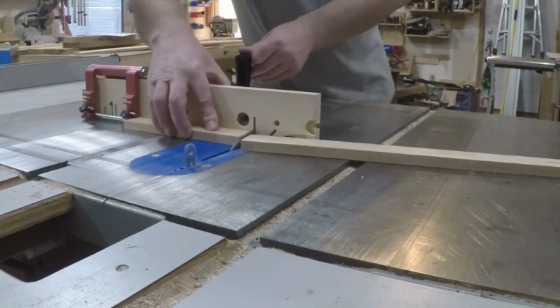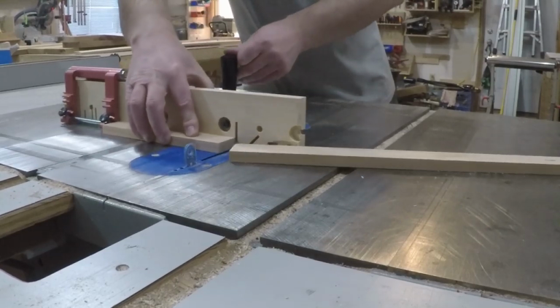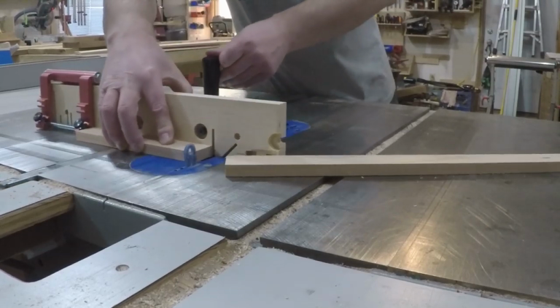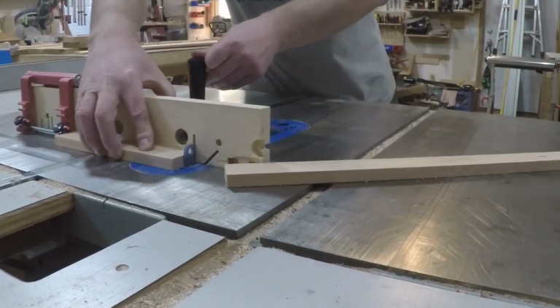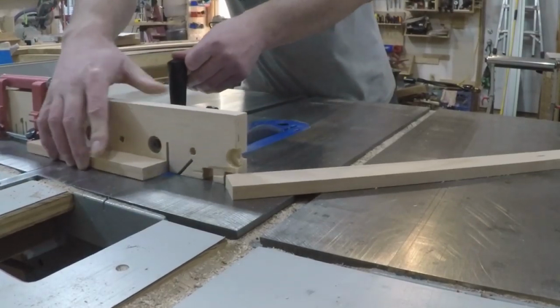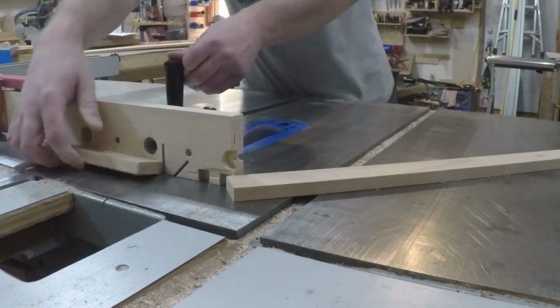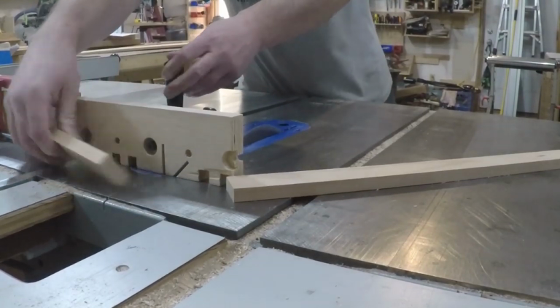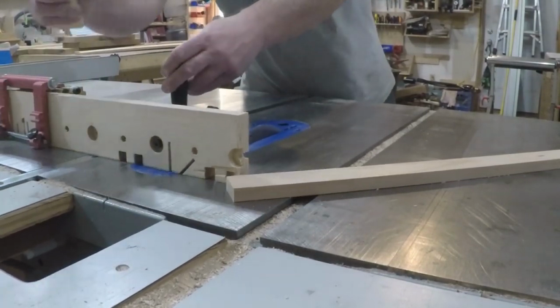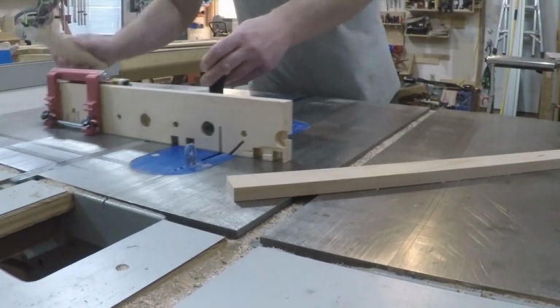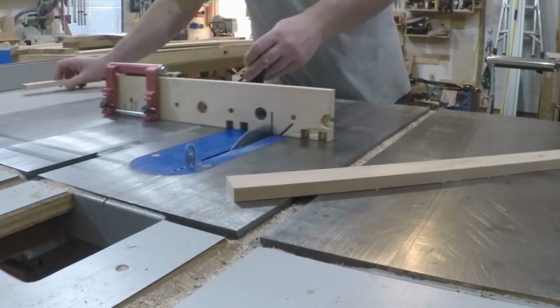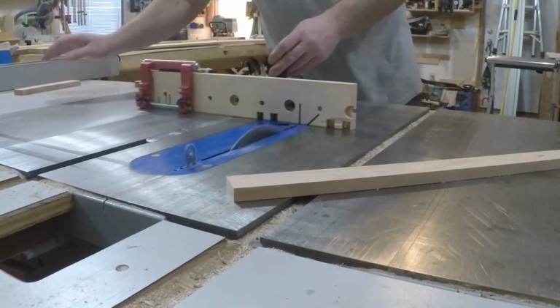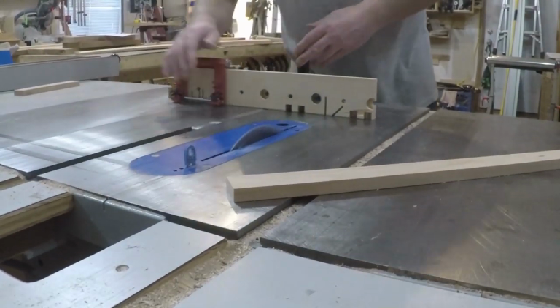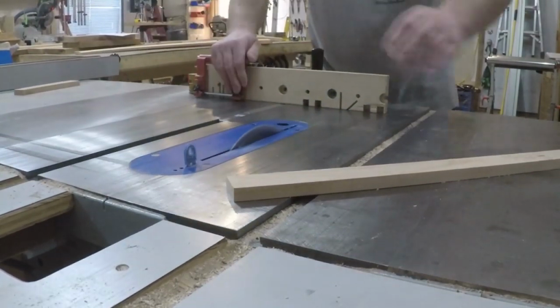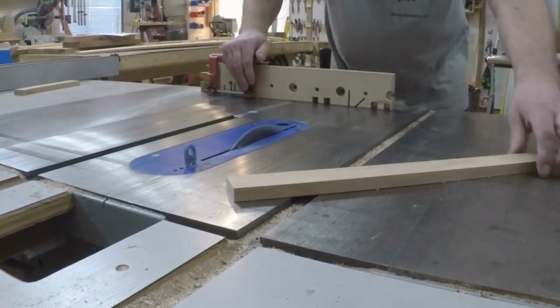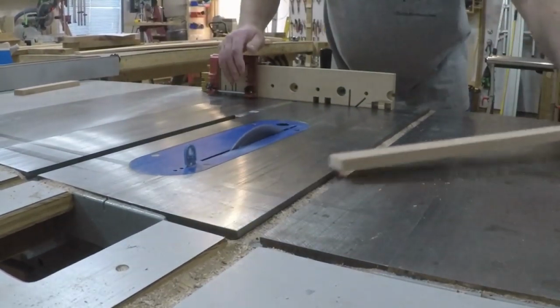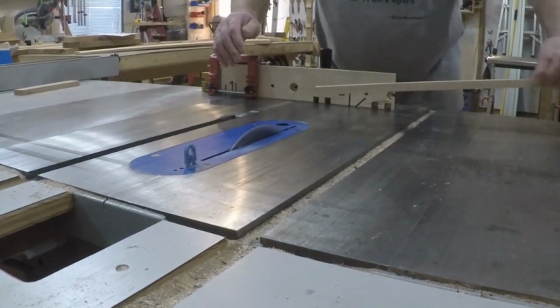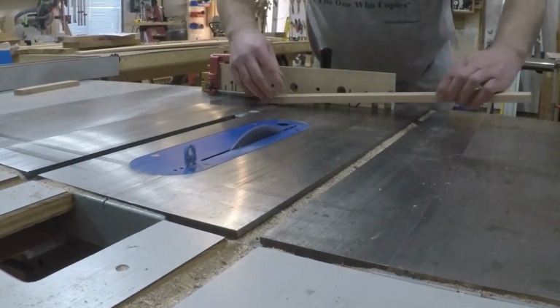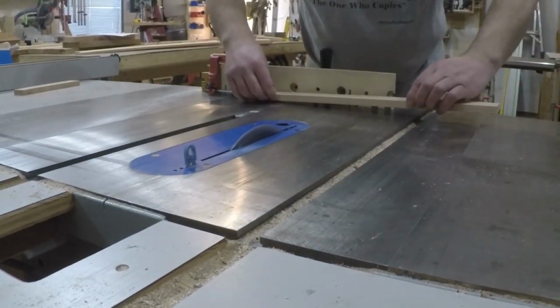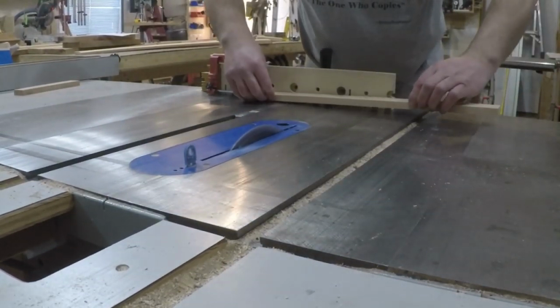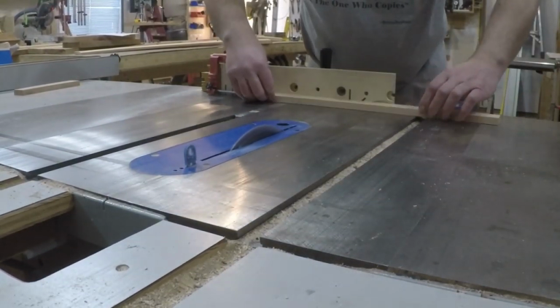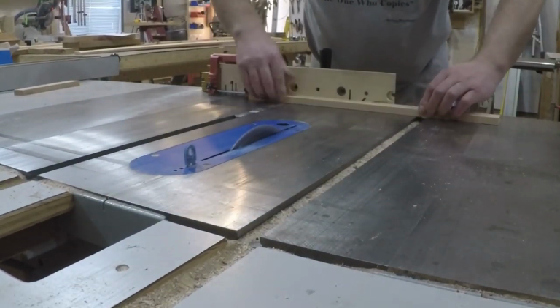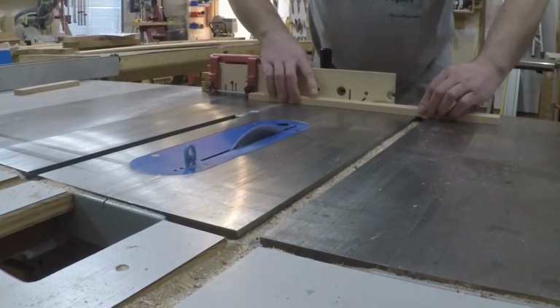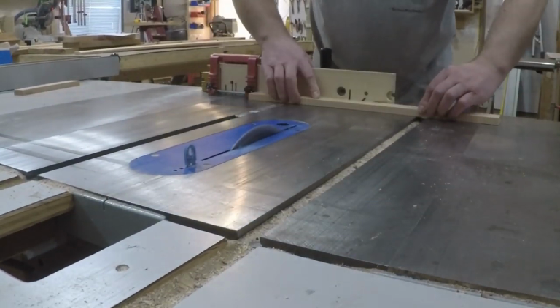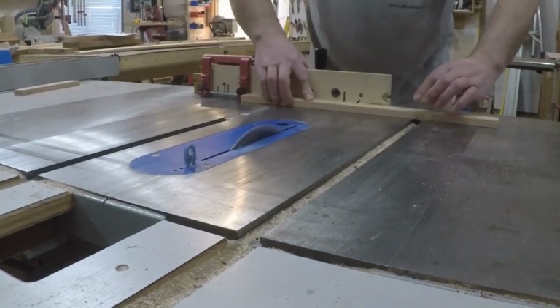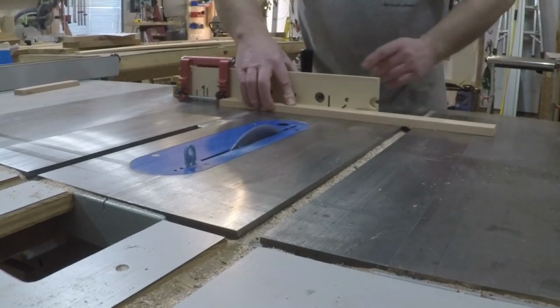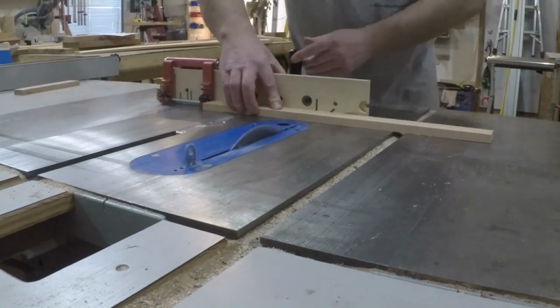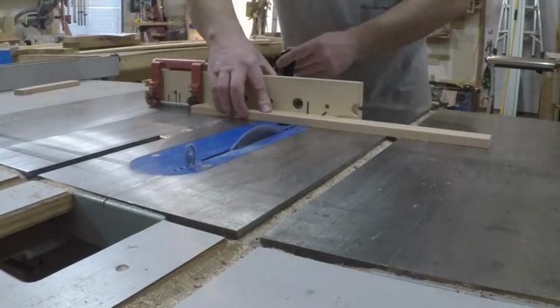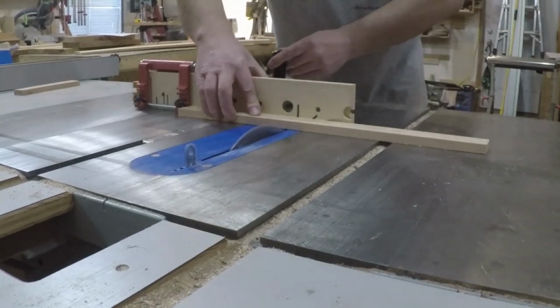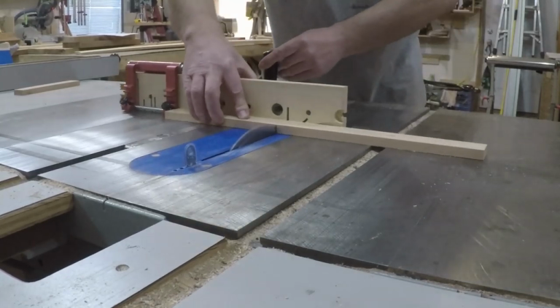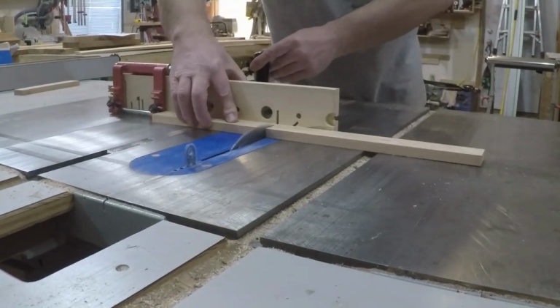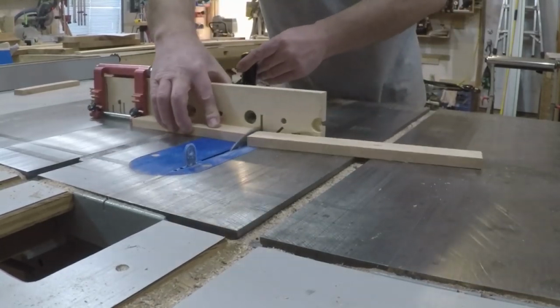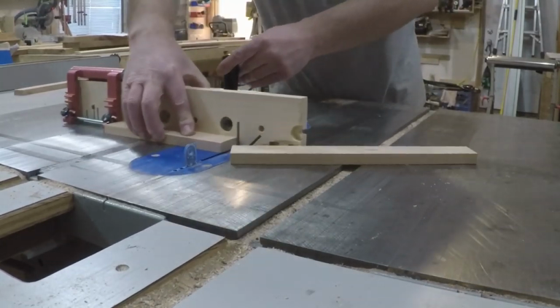At this point you may have figured out I'm making several boards all at once. Batching out operations like this saves a ton of time.